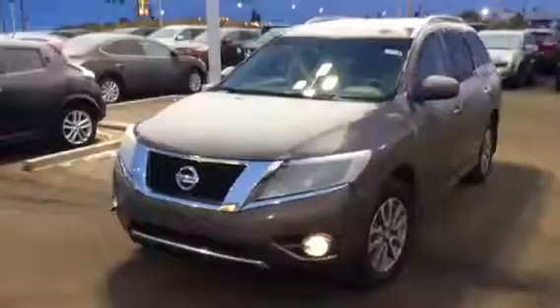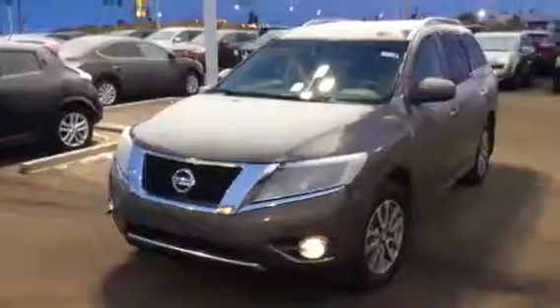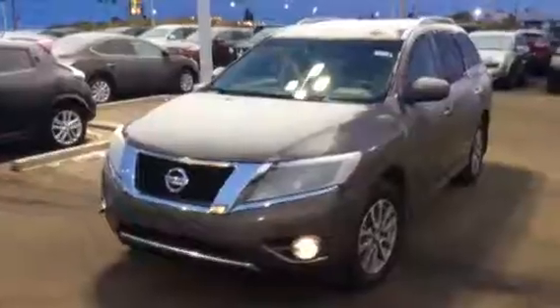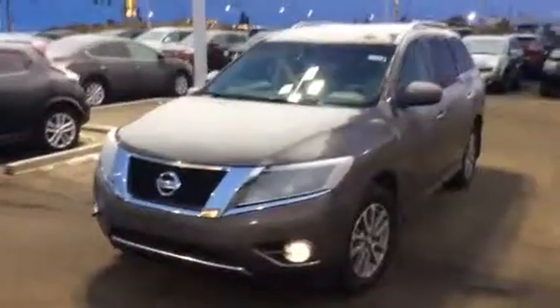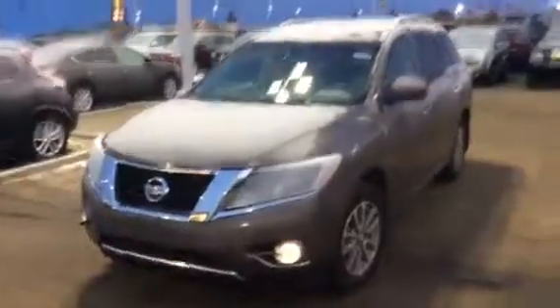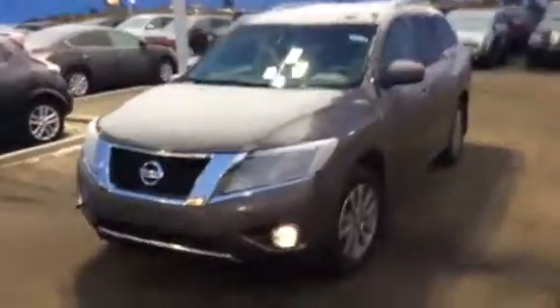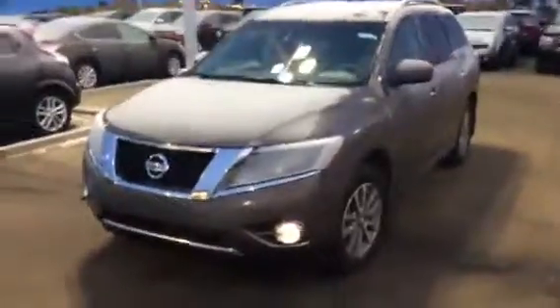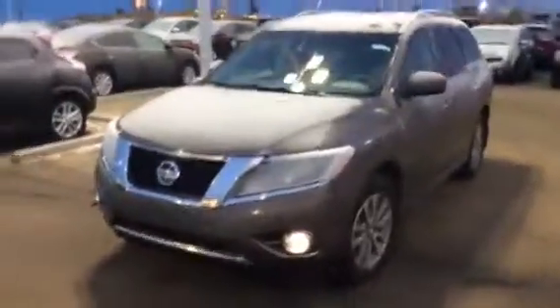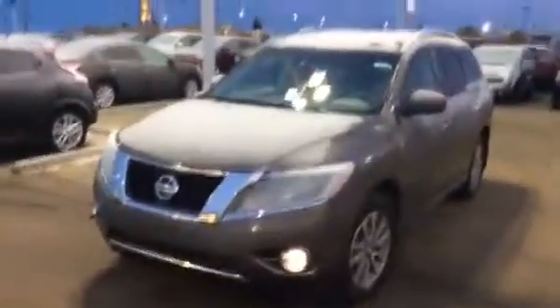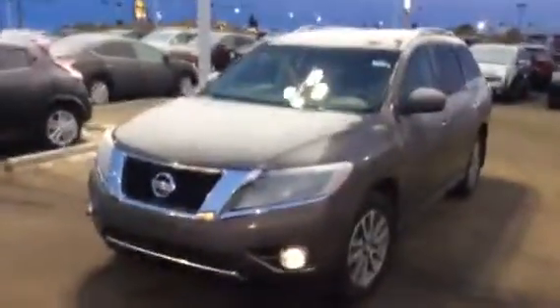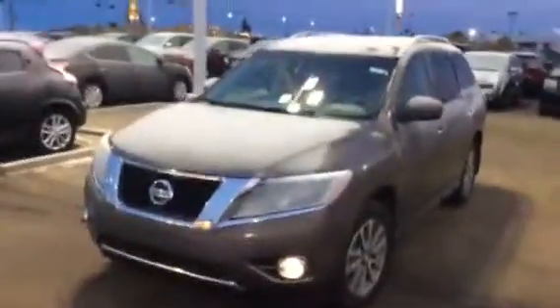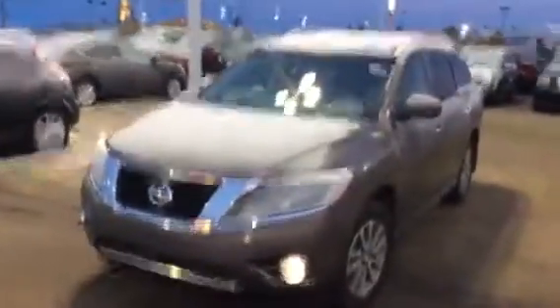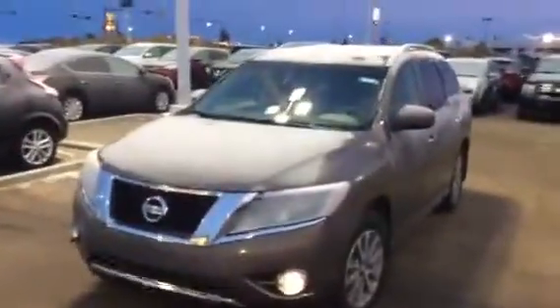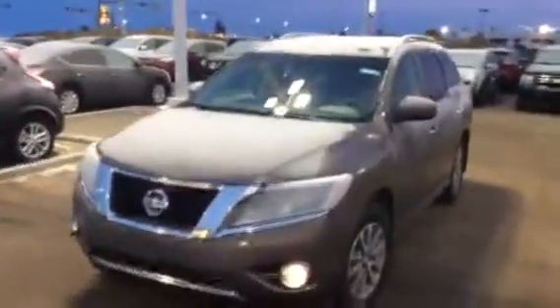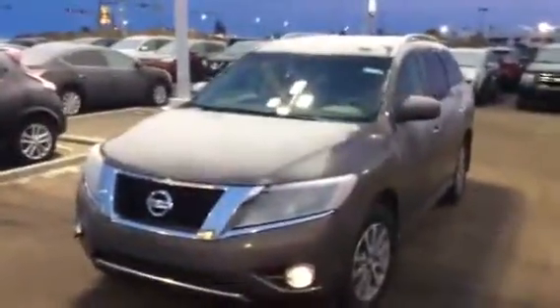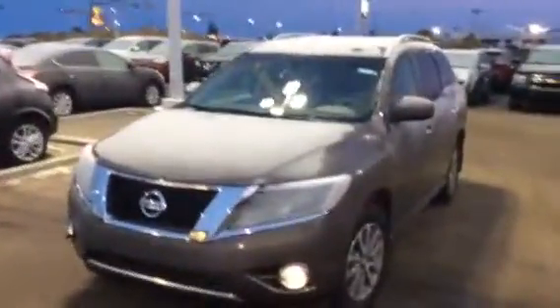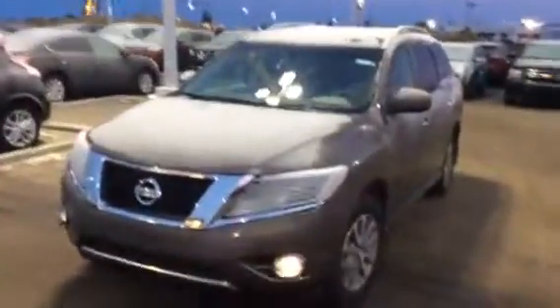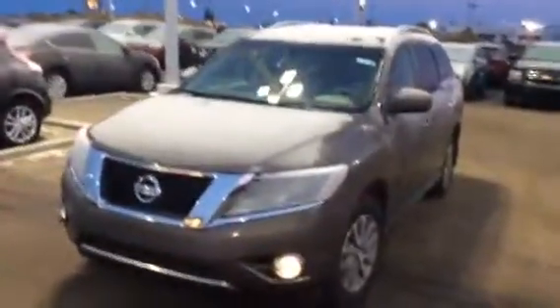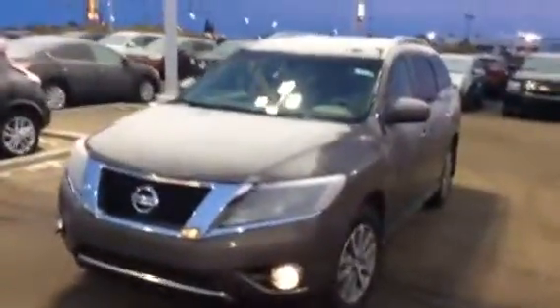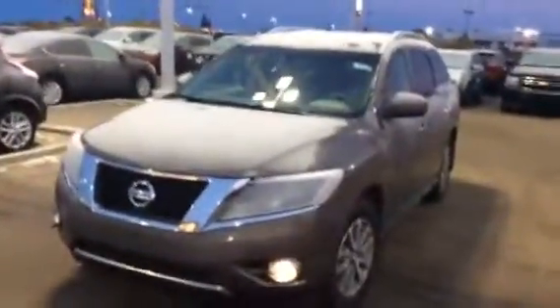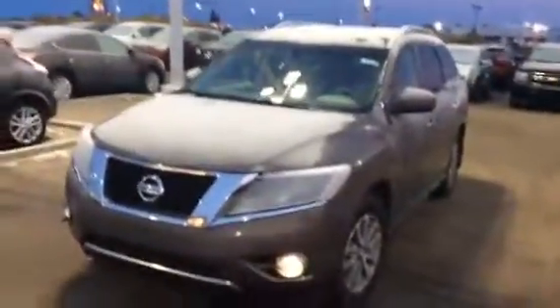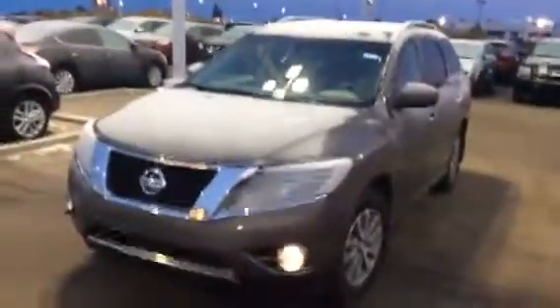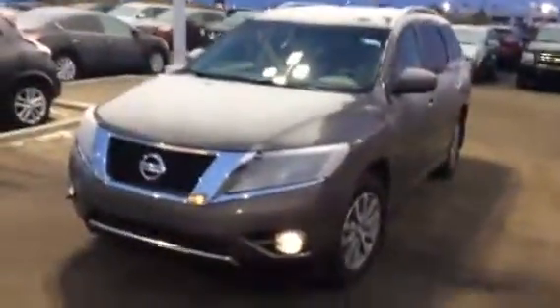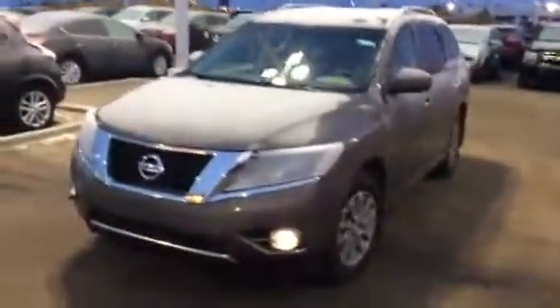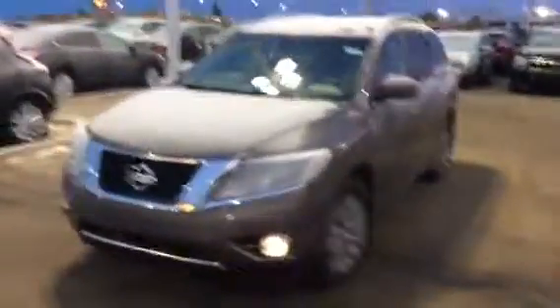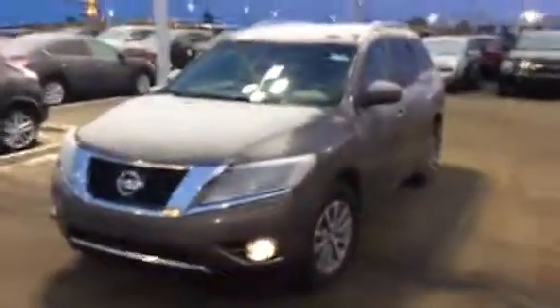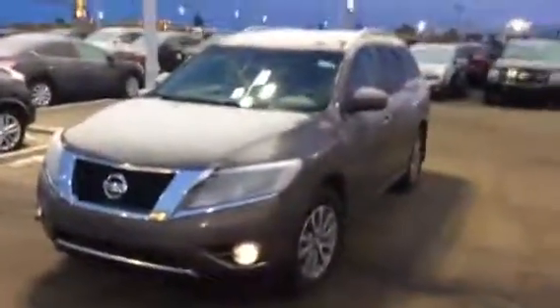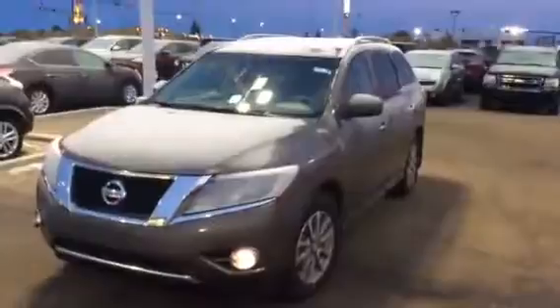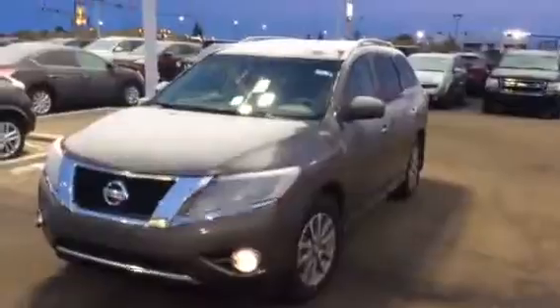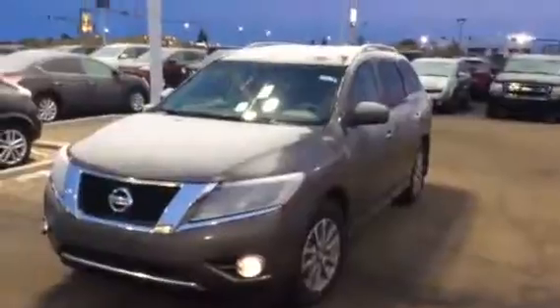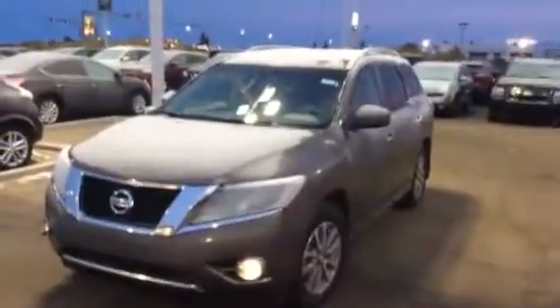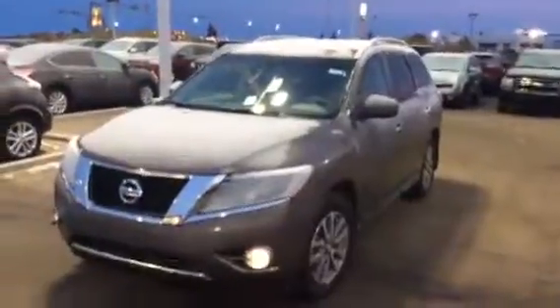Good morning, Seth. It's Roger here from LA Nissan. It's a crisp Saturday morning on Black Friday weekend.